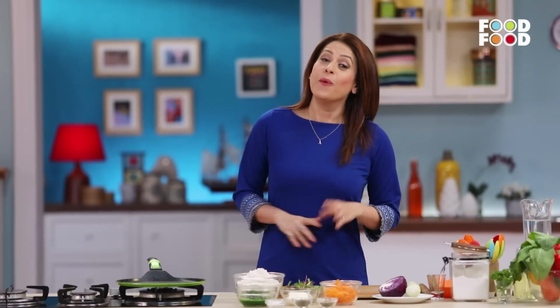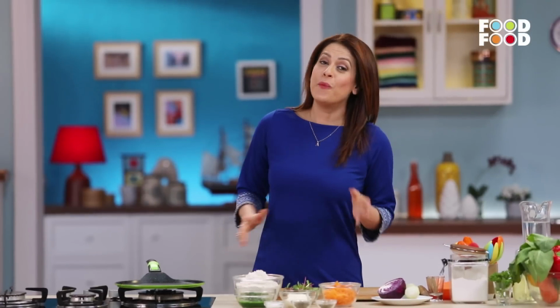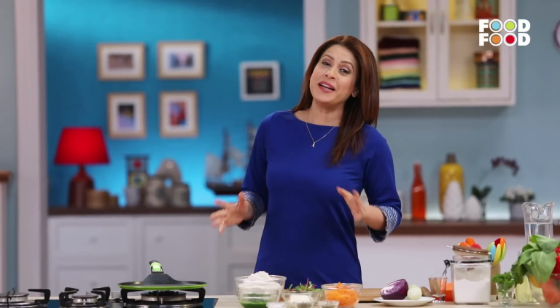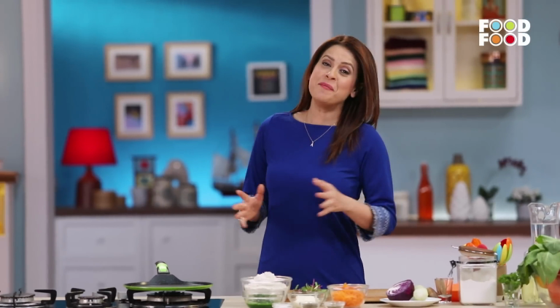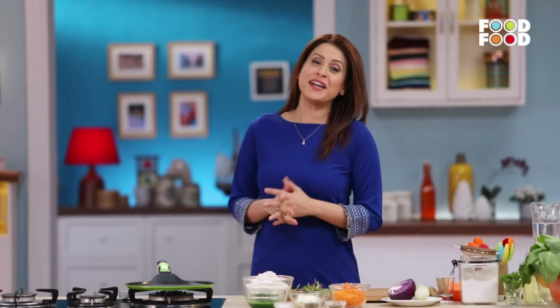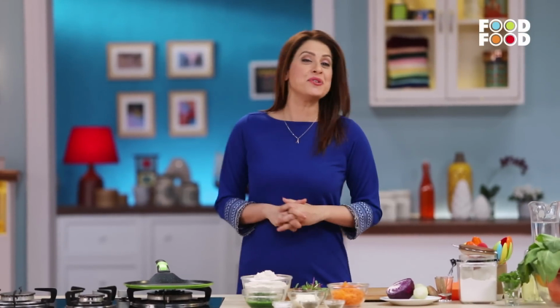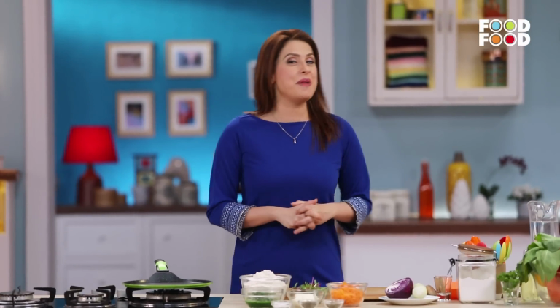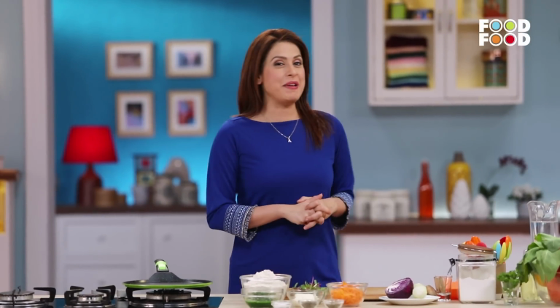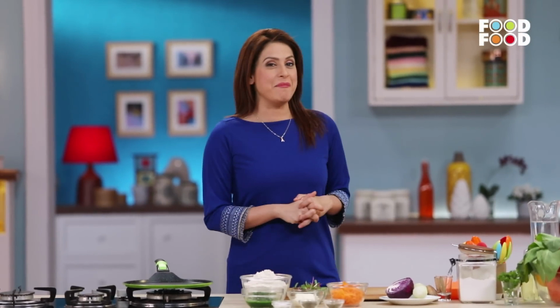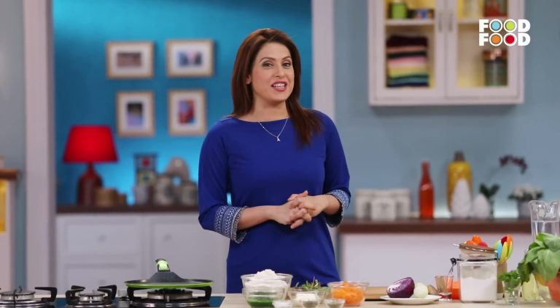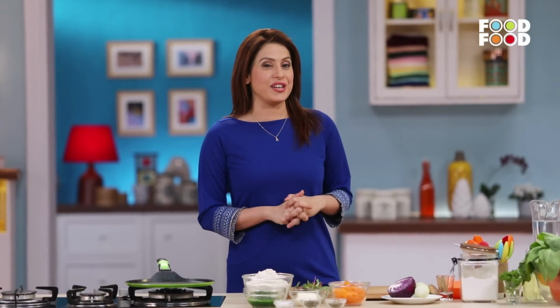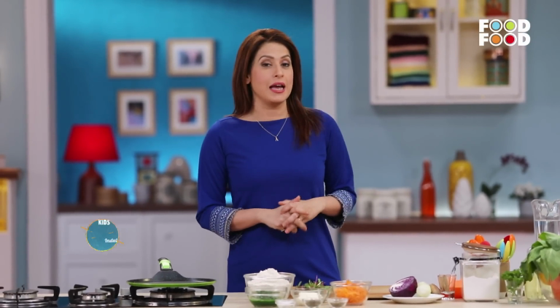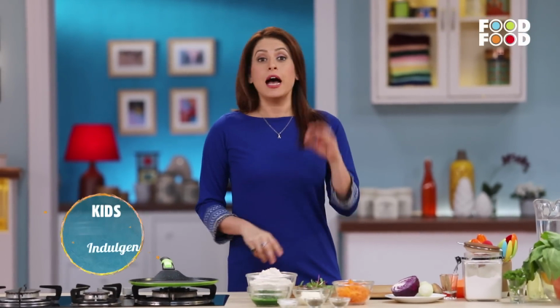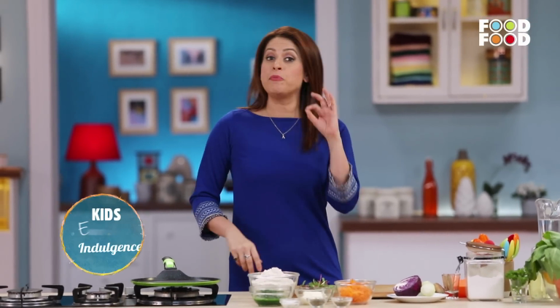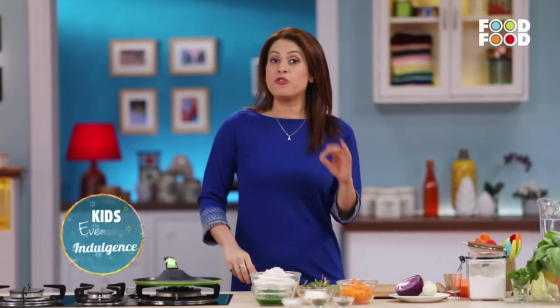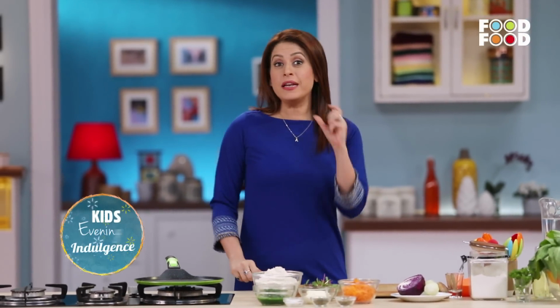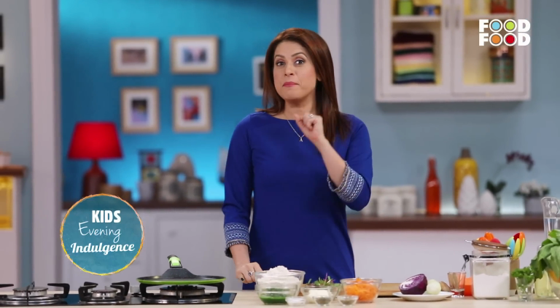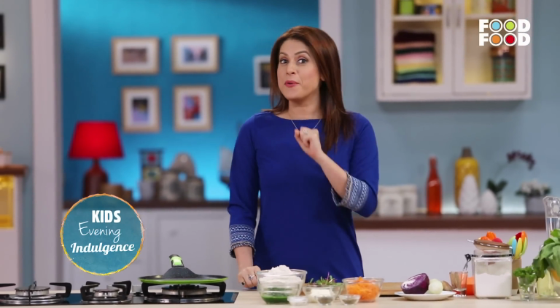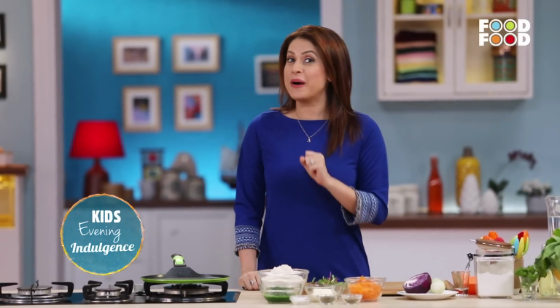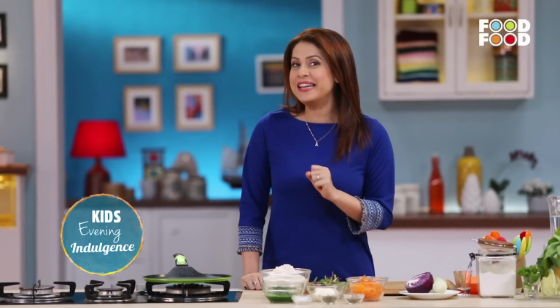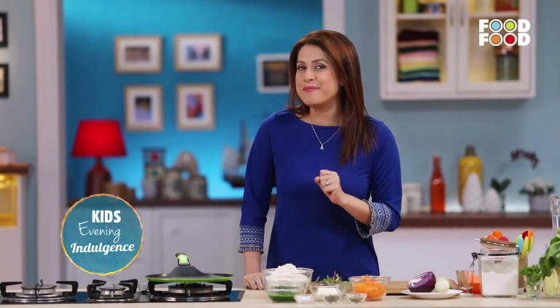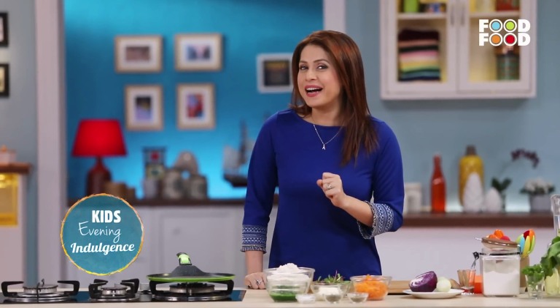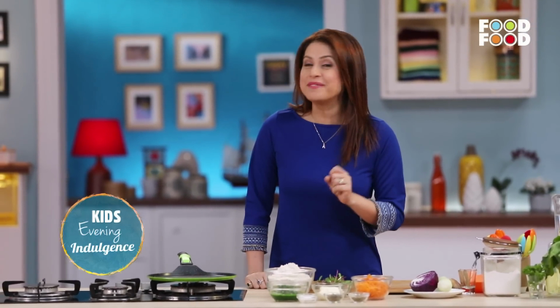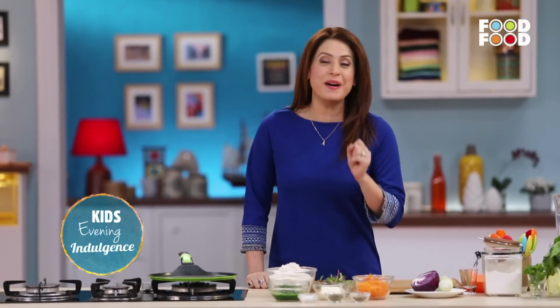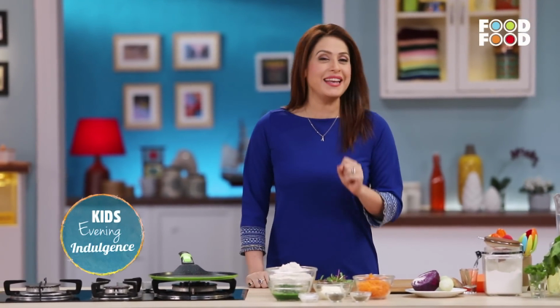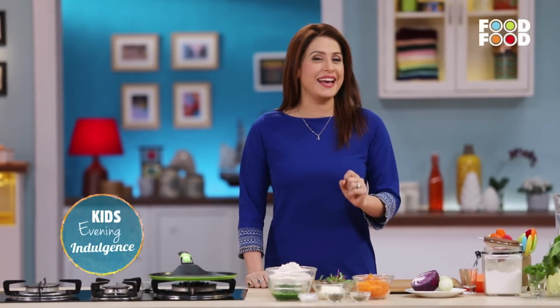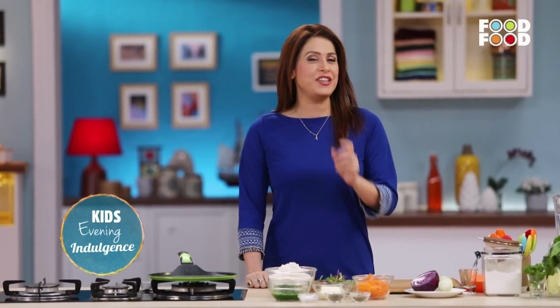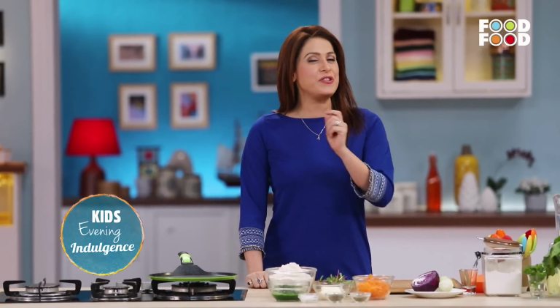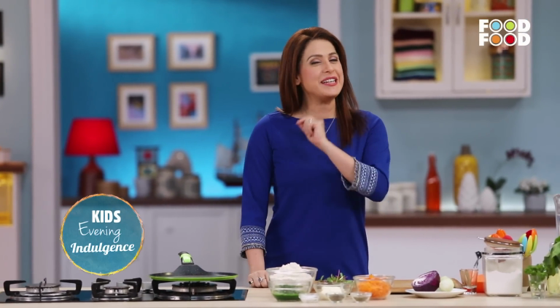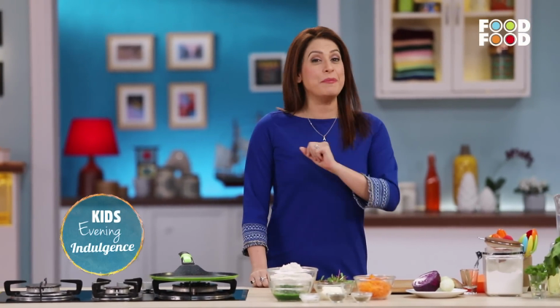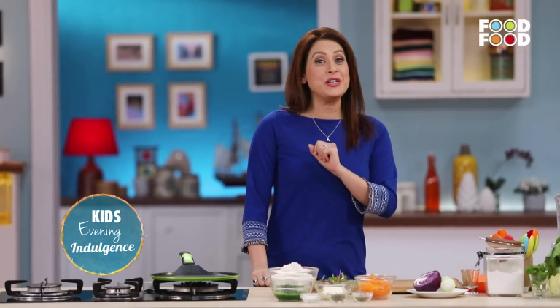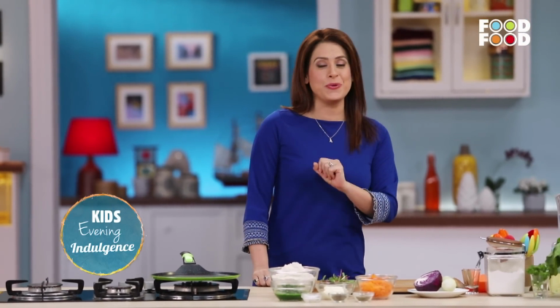Welcome back to Mami Ka Magic. Treat number one is treat number two.